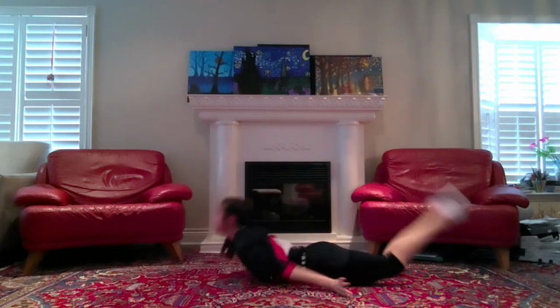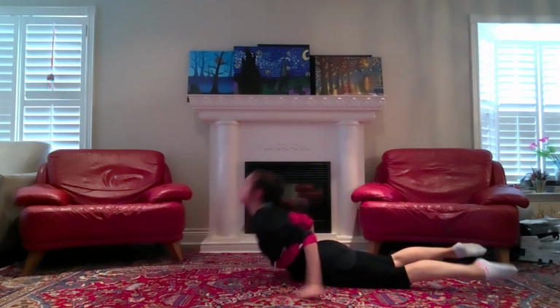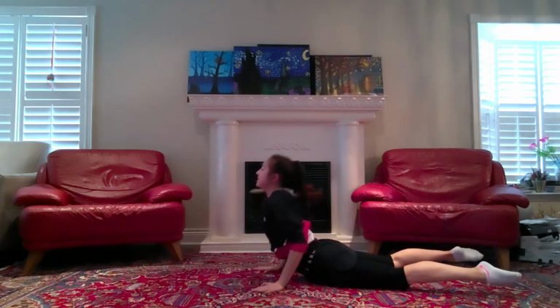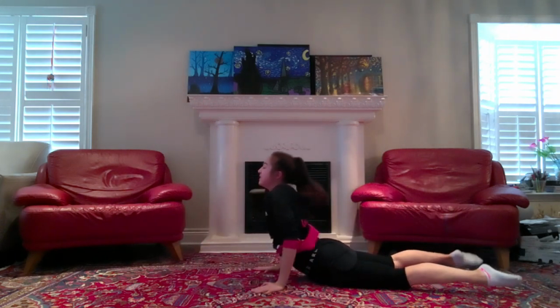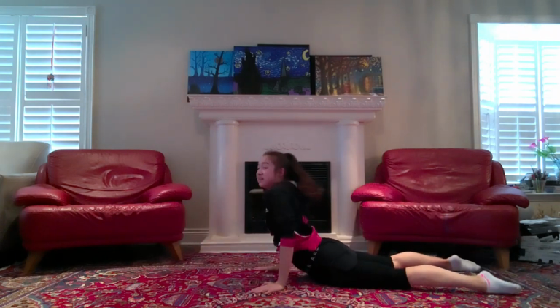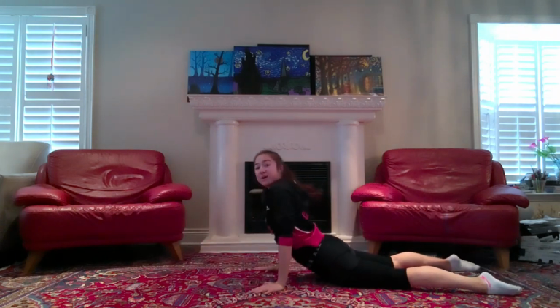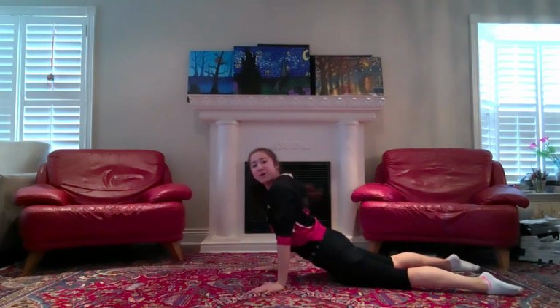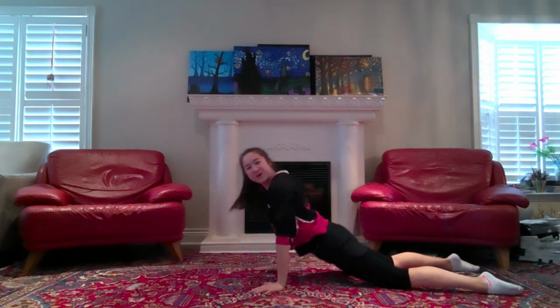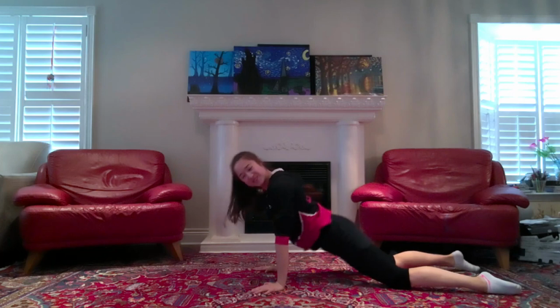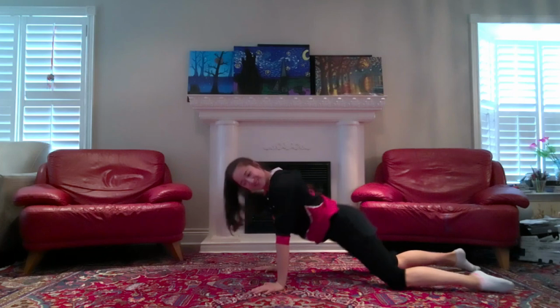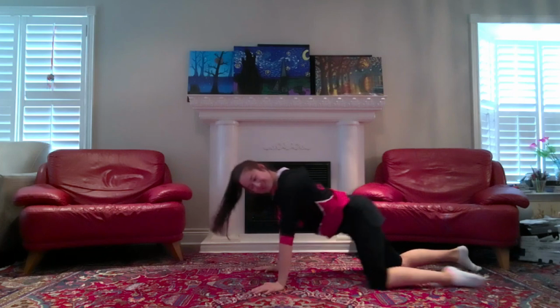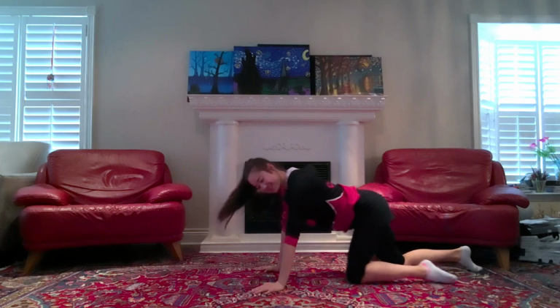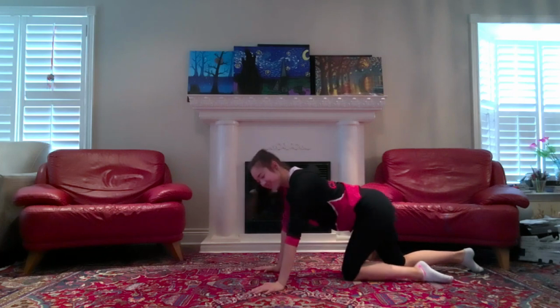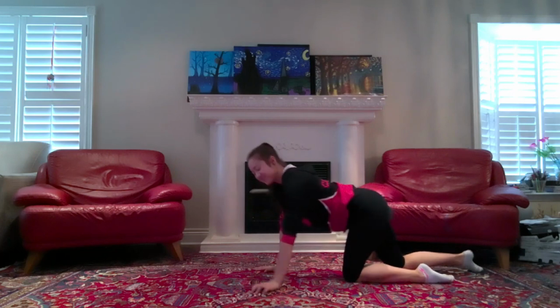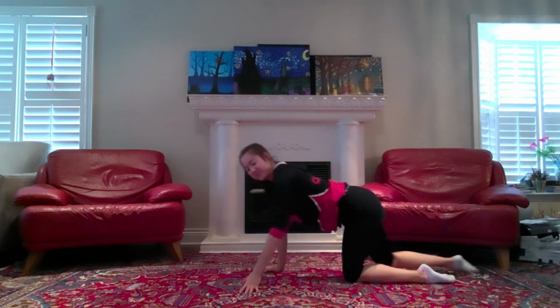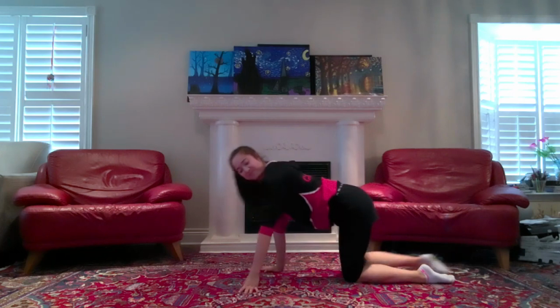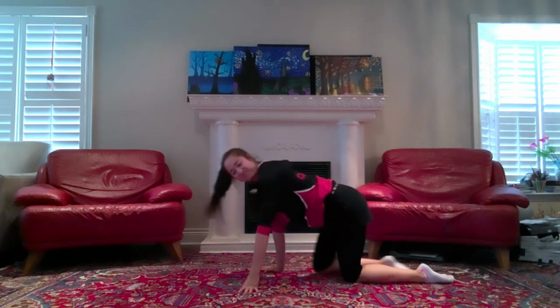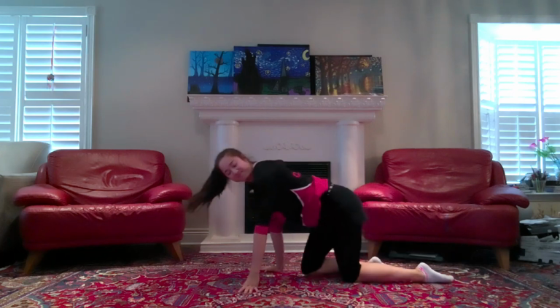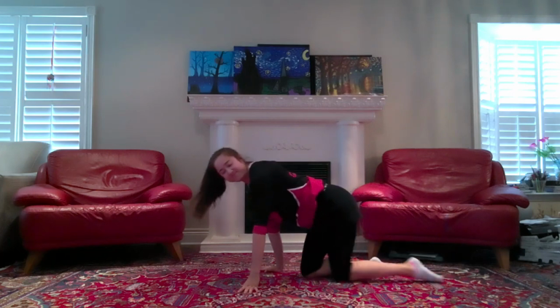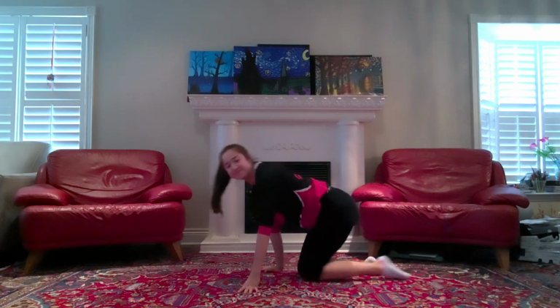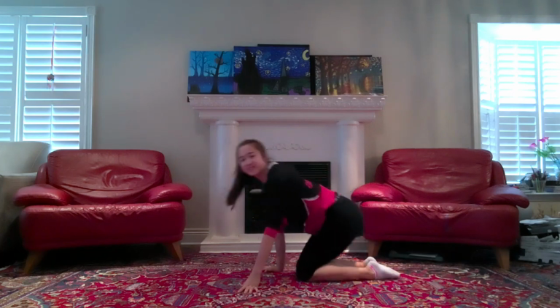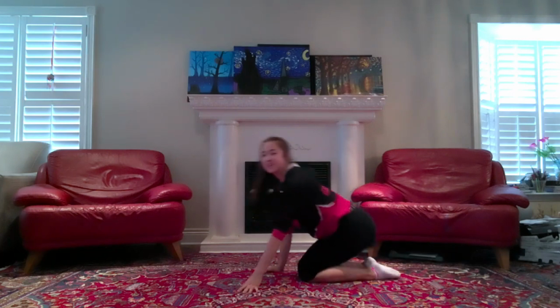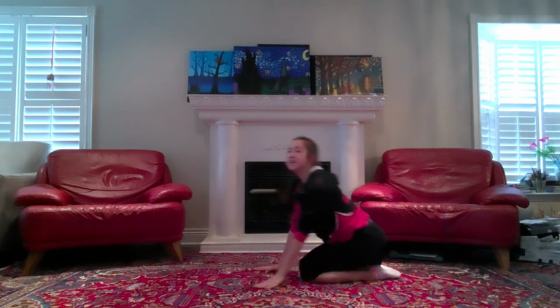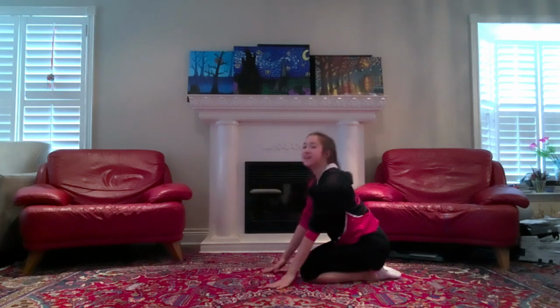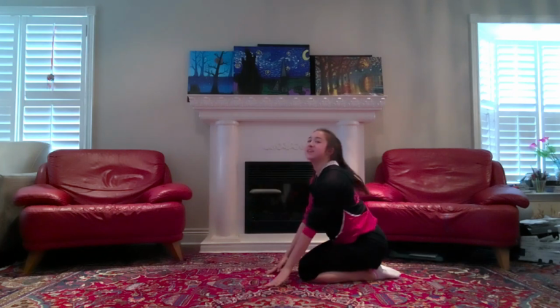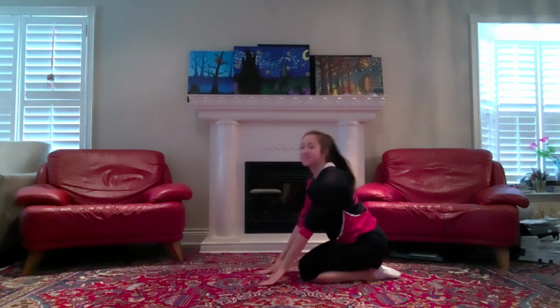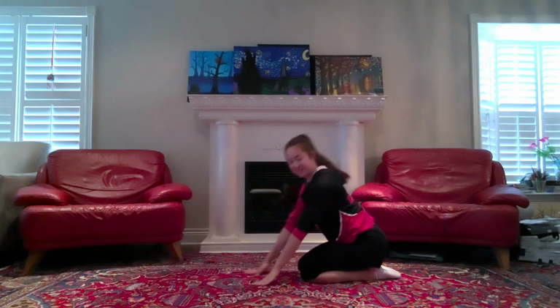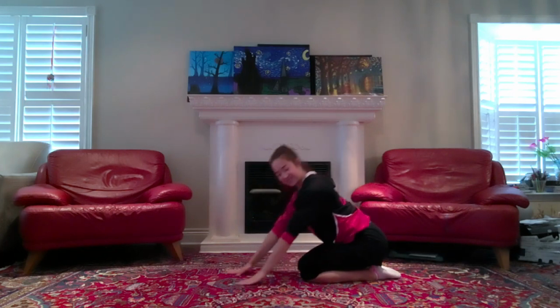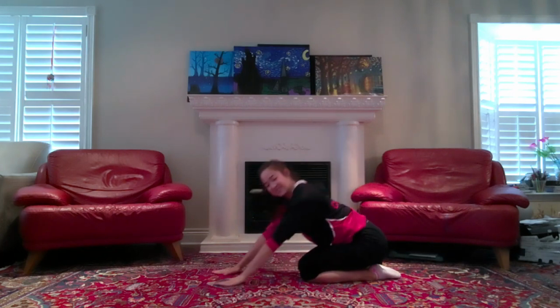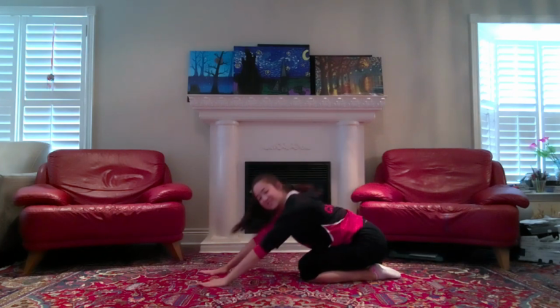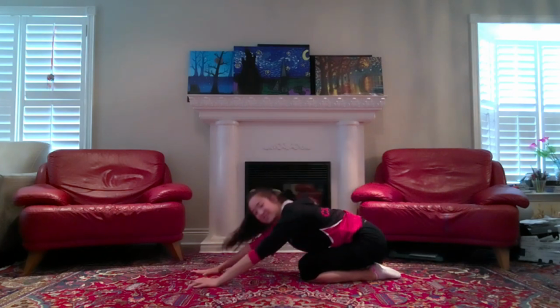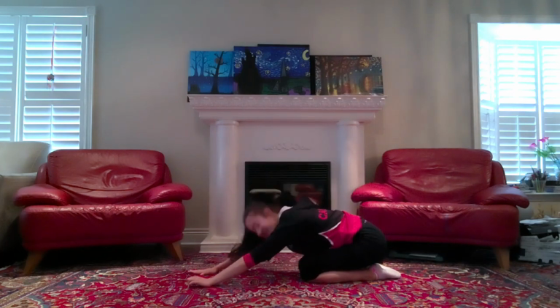Okay great, come and relax in your child's pose one last time, and just take as much time as you need here.